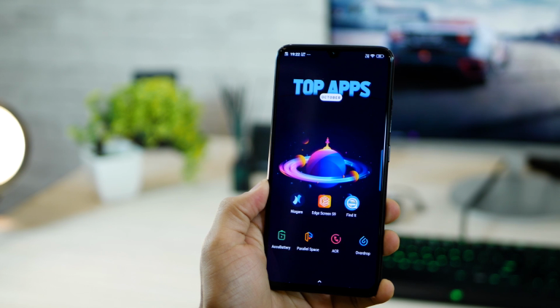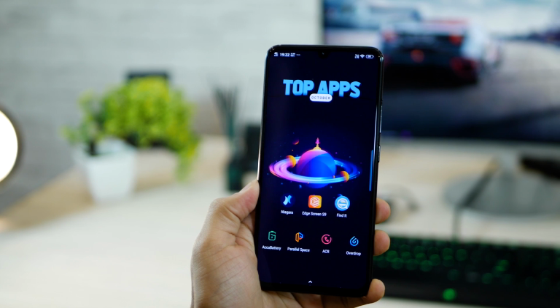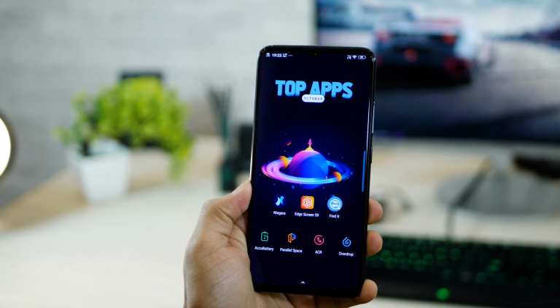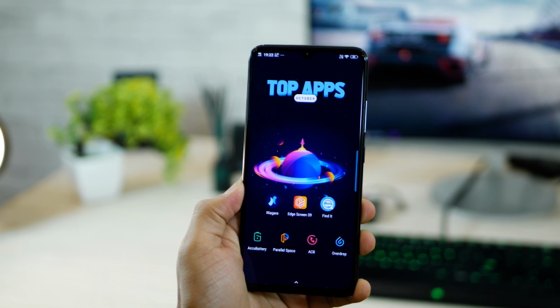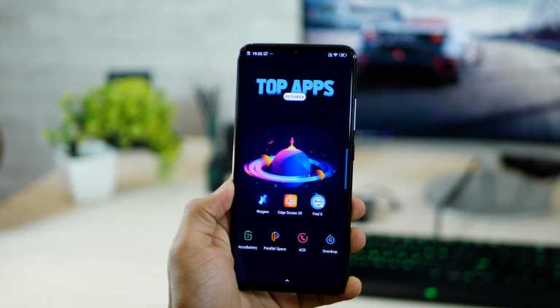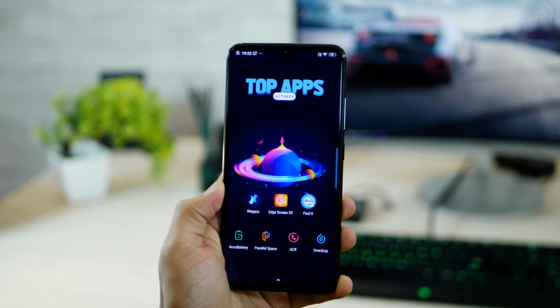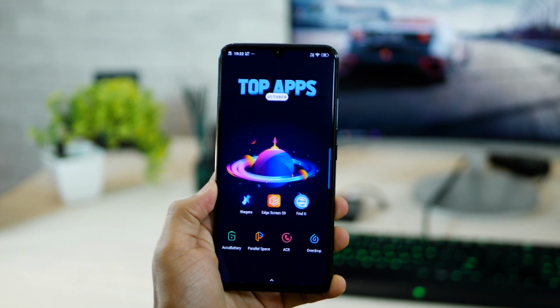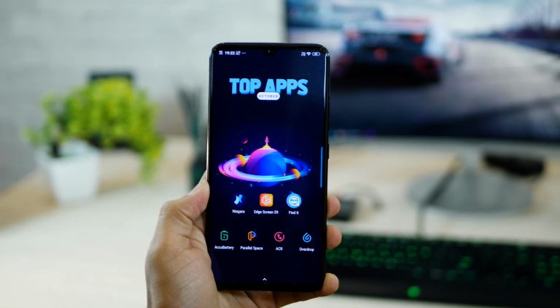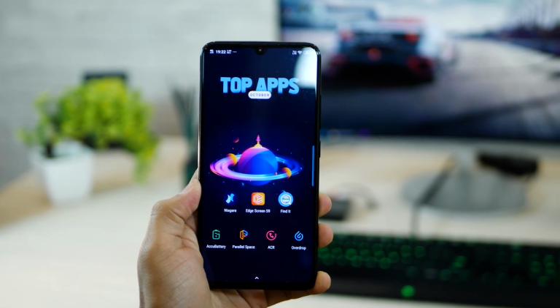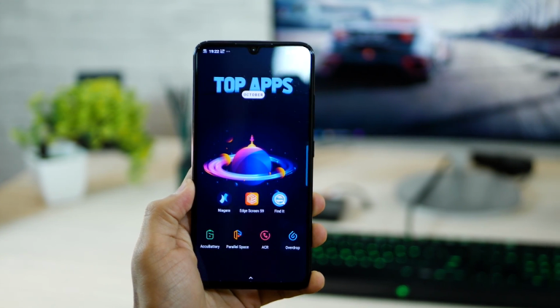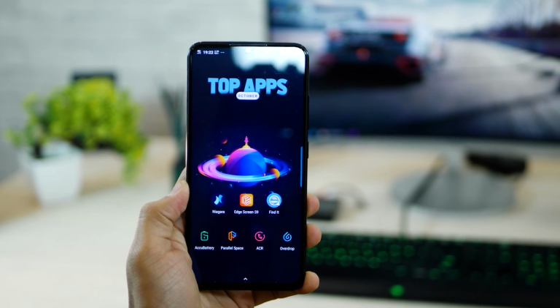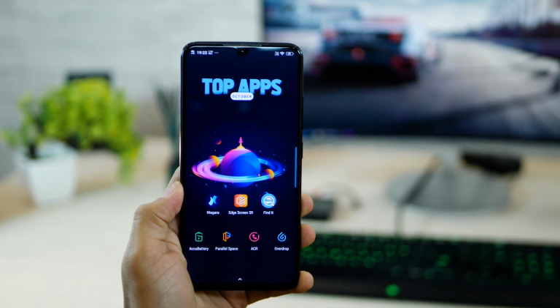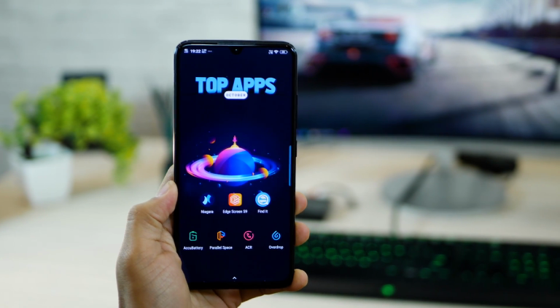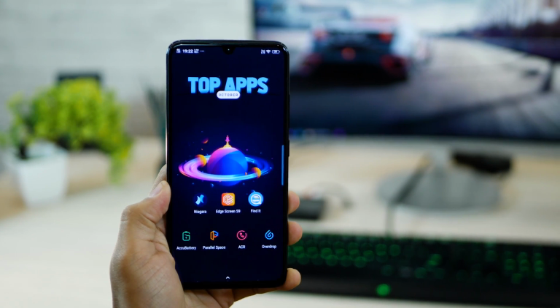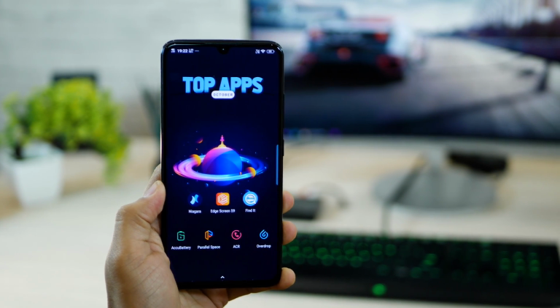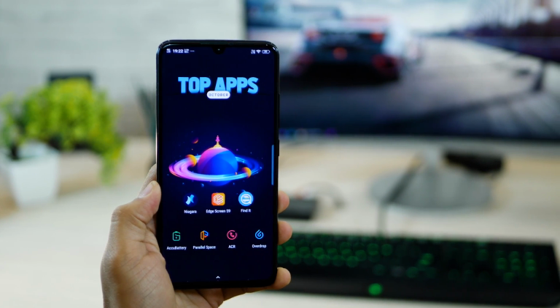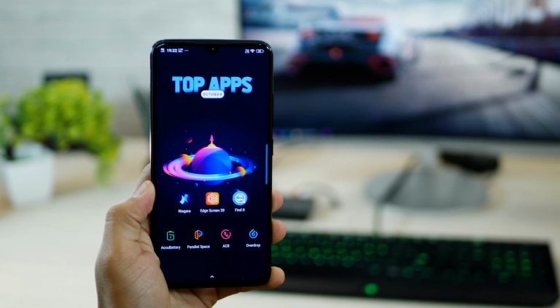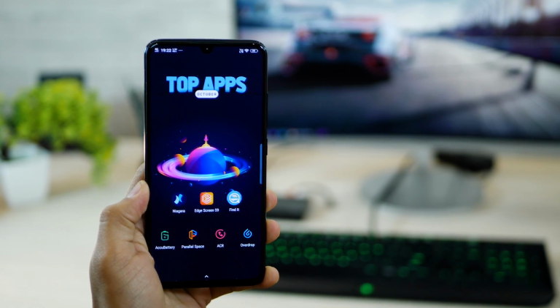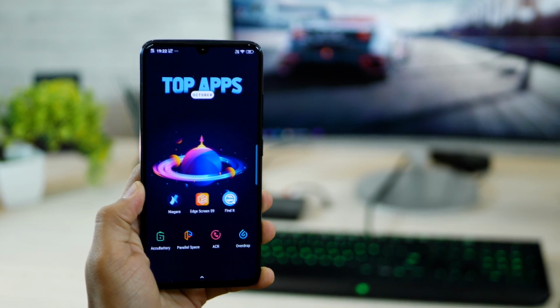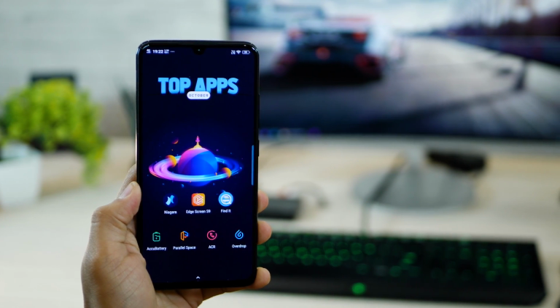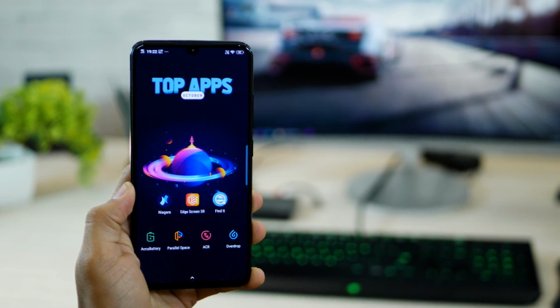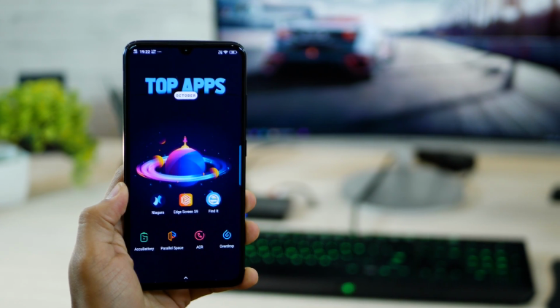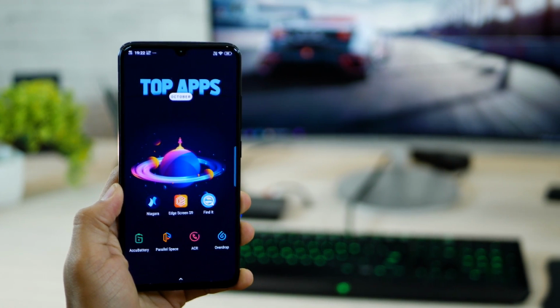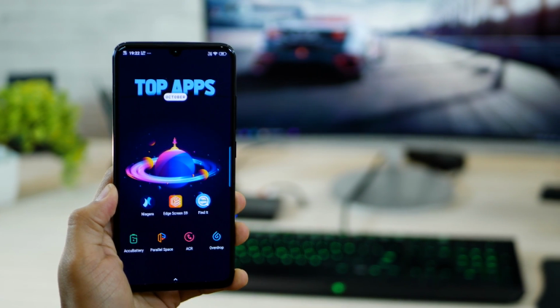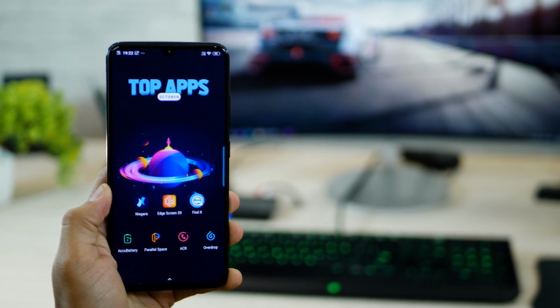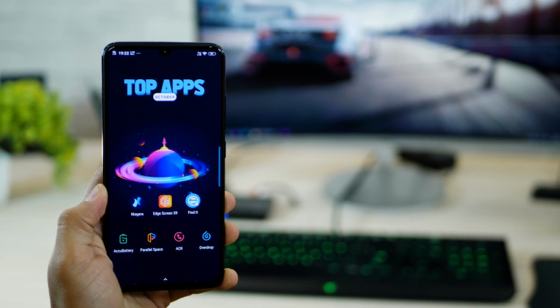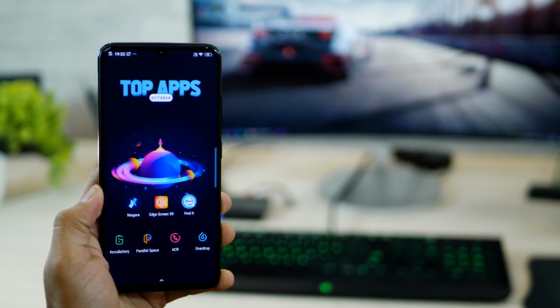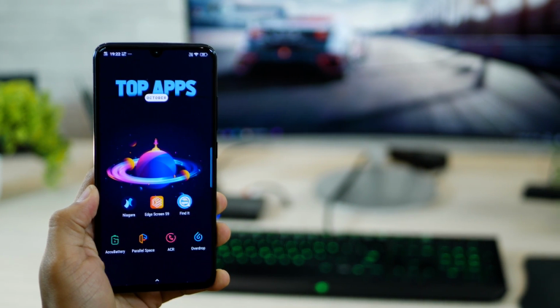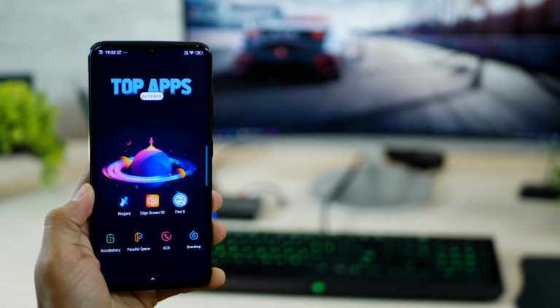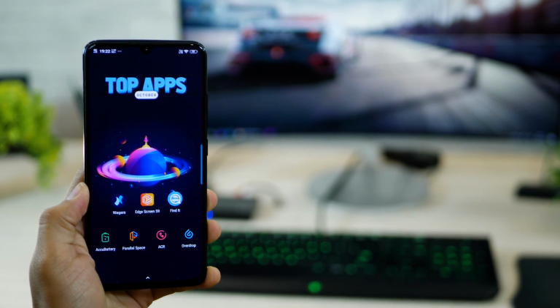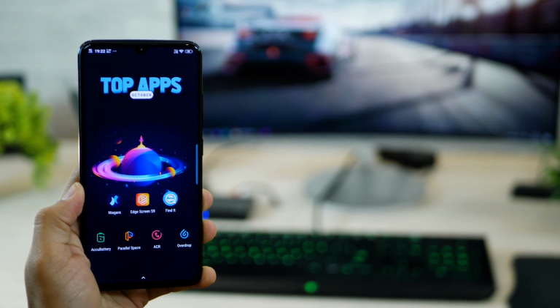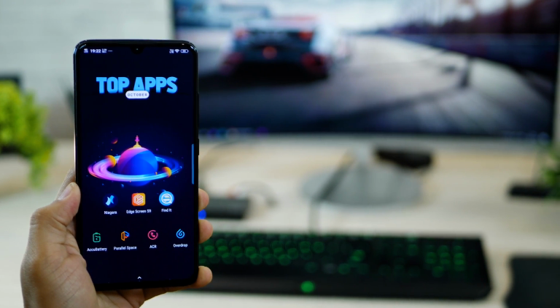Hey guys, Karan from UbiScrub here and I'm back with the top apps for the month of October 2018. Let's get started.